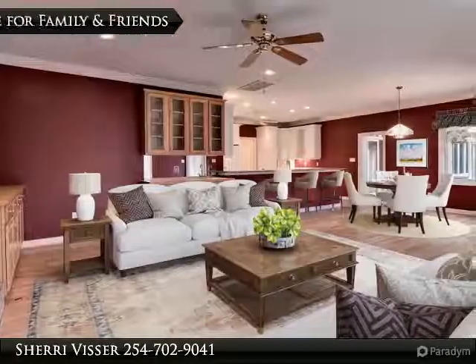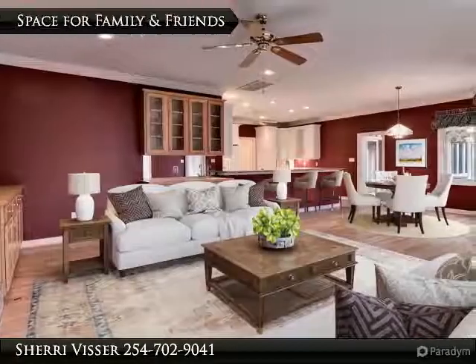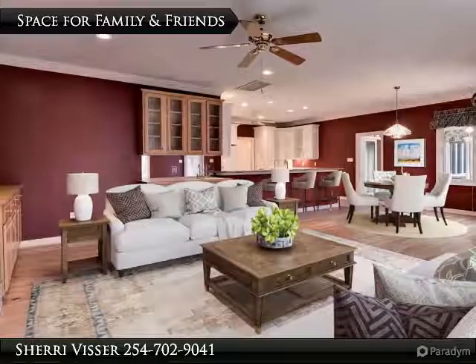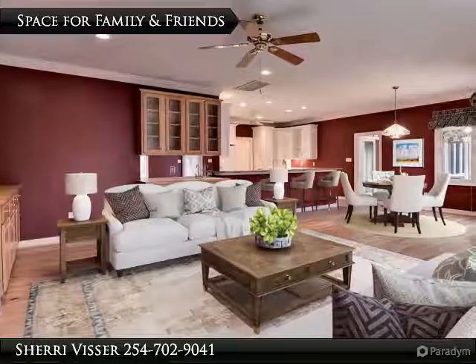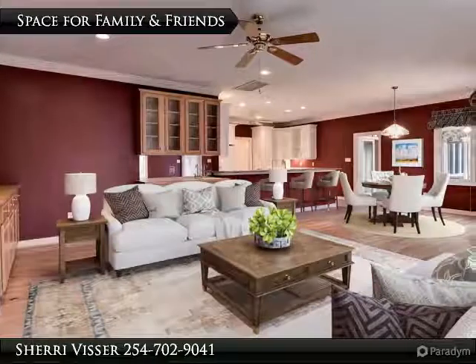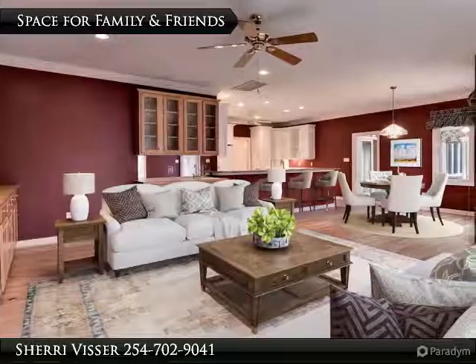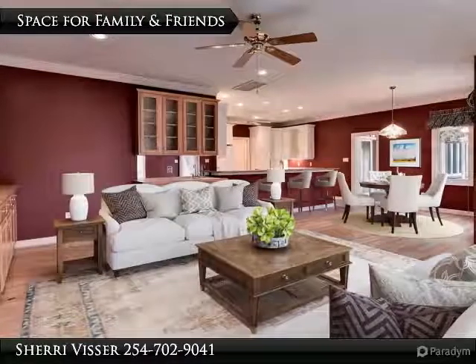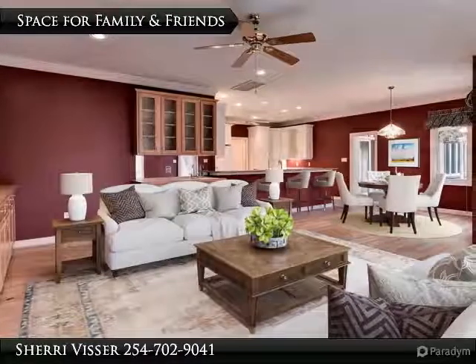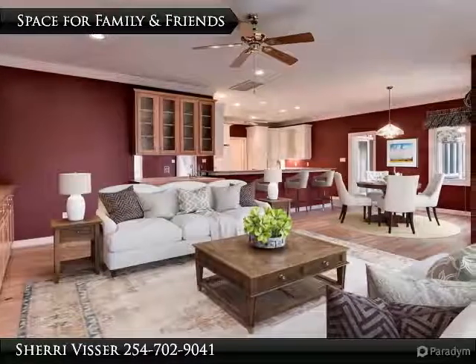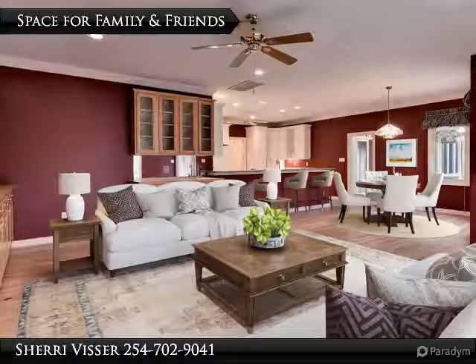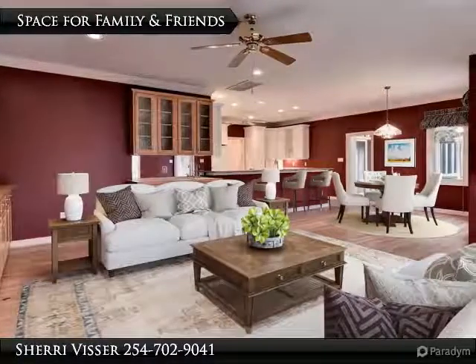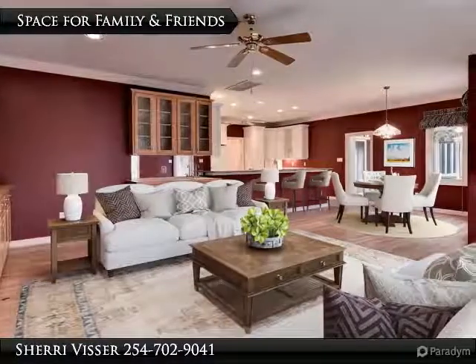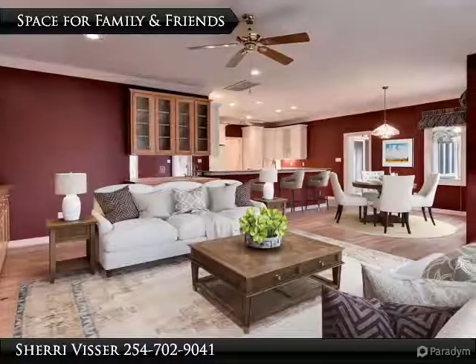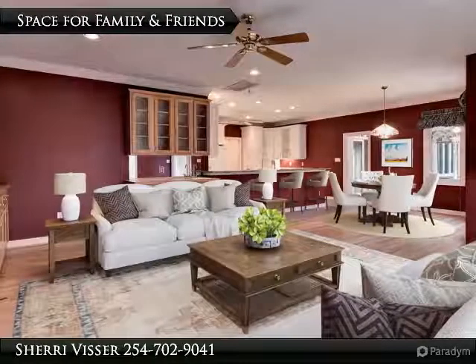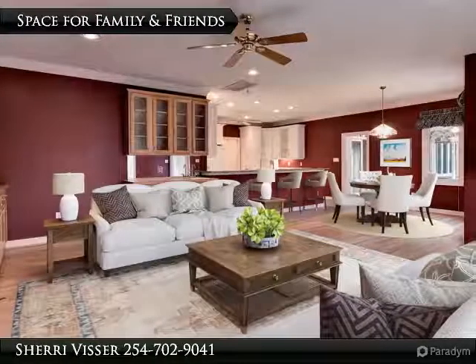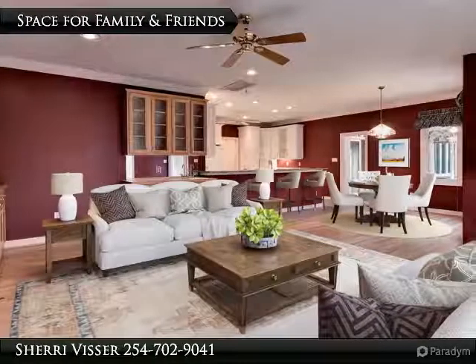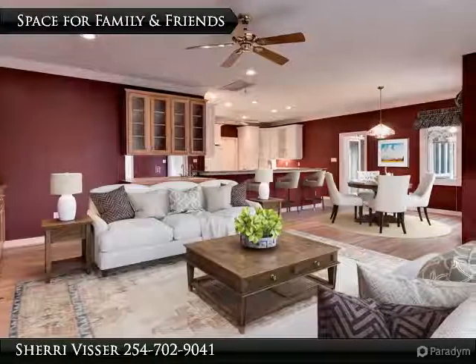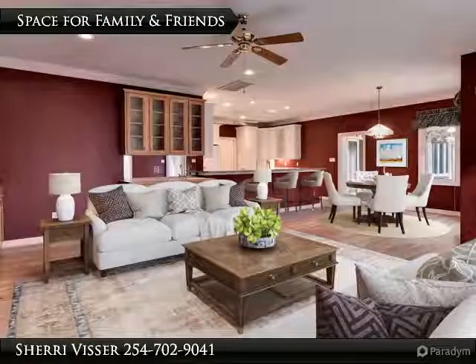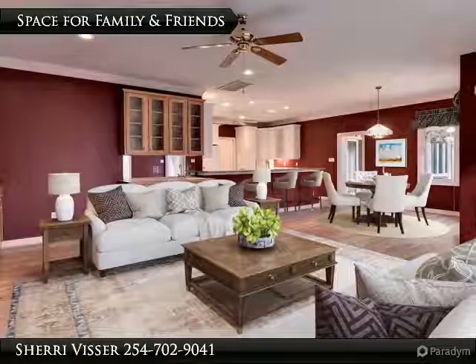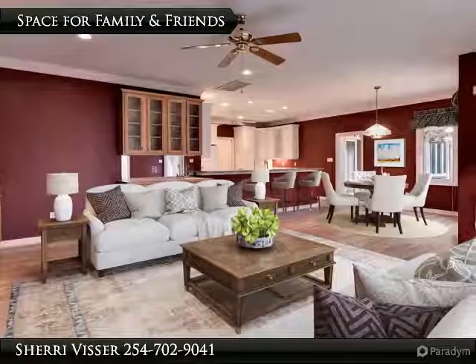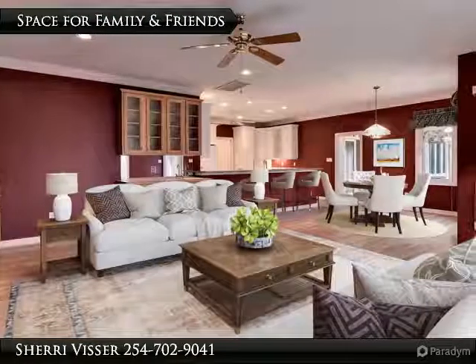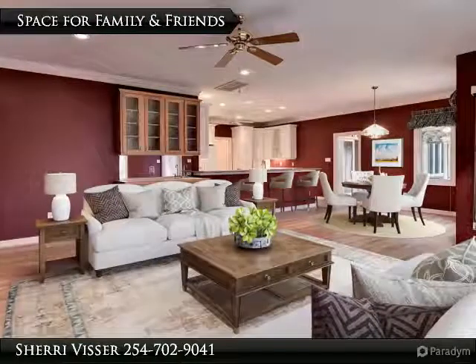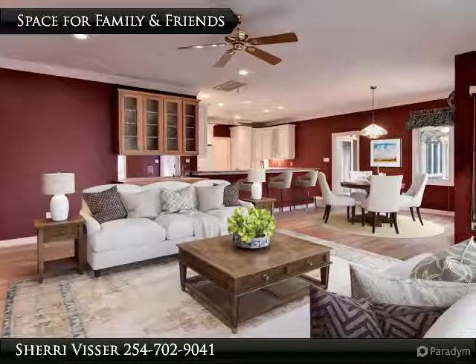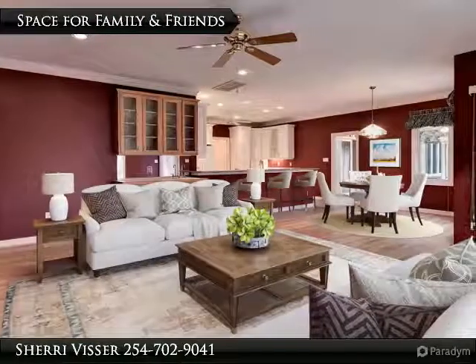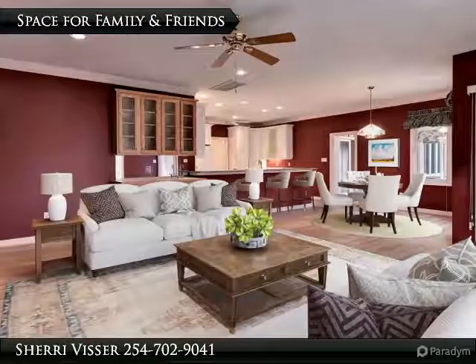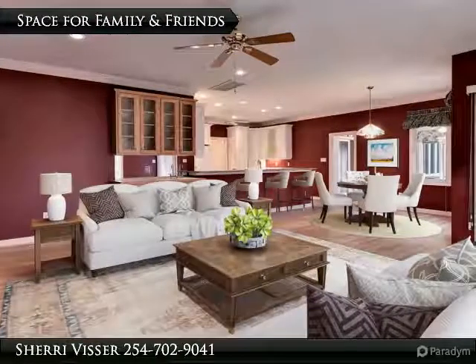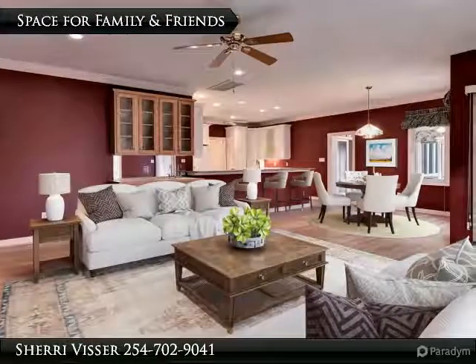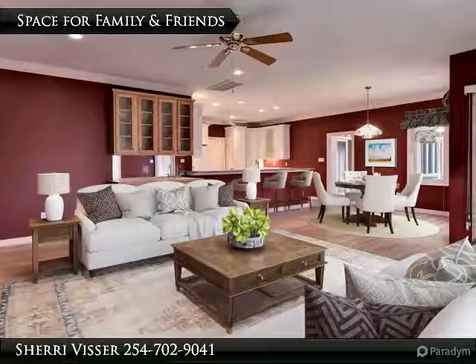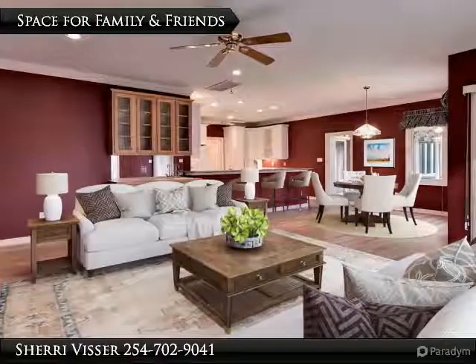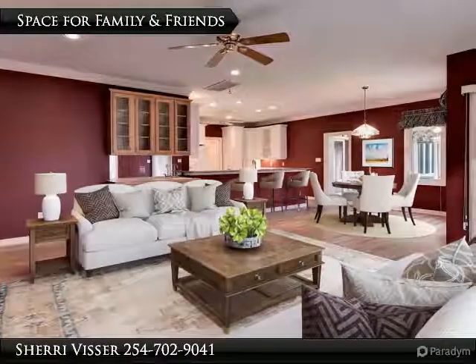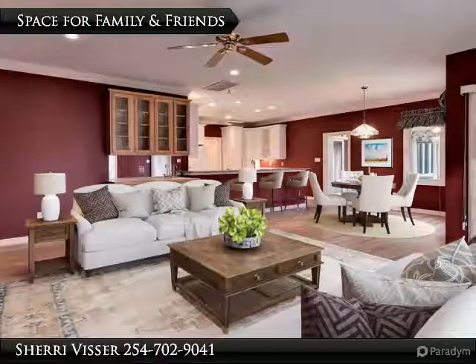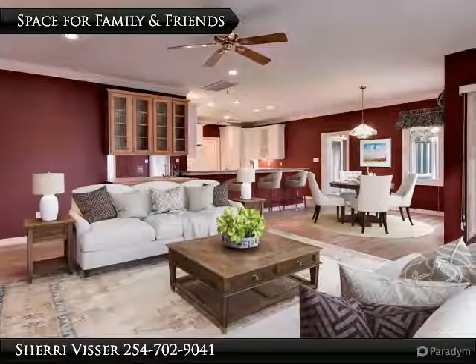This home is ready to welcome family and friends. Call today to schedule your private tour.